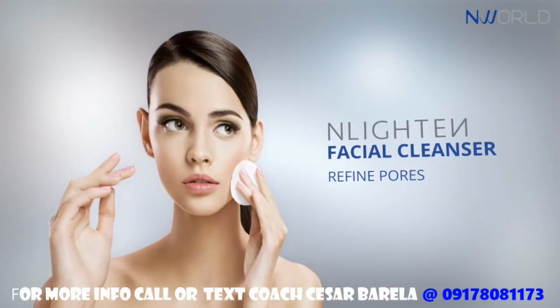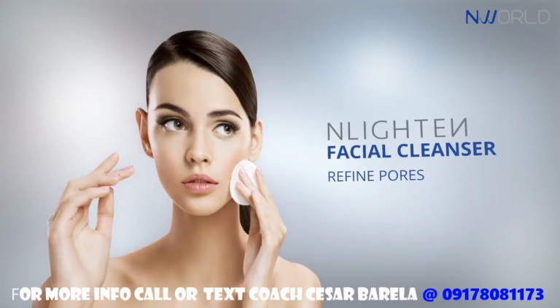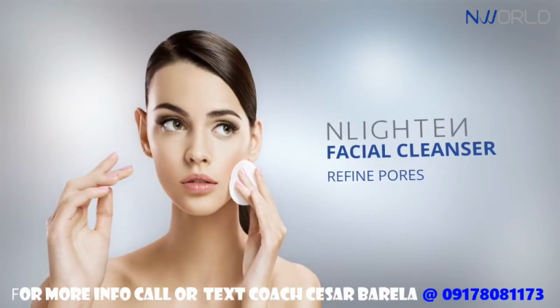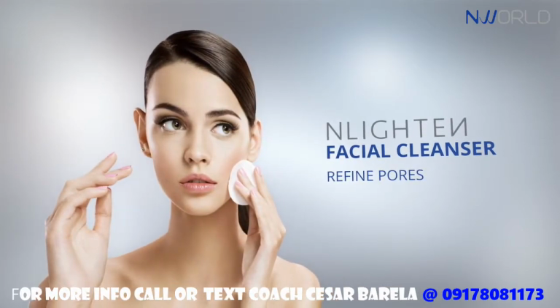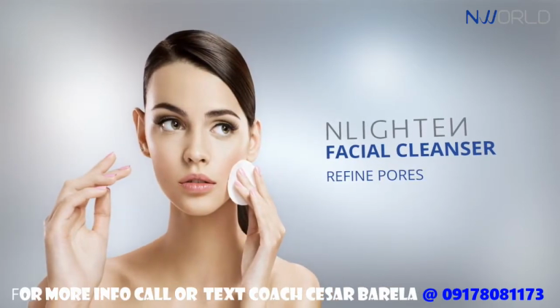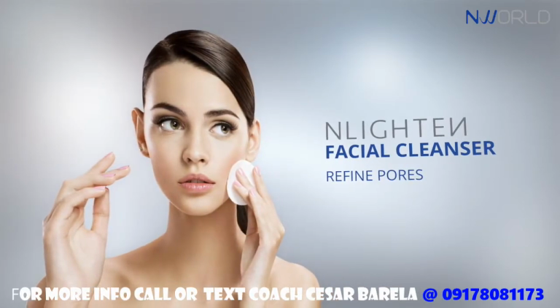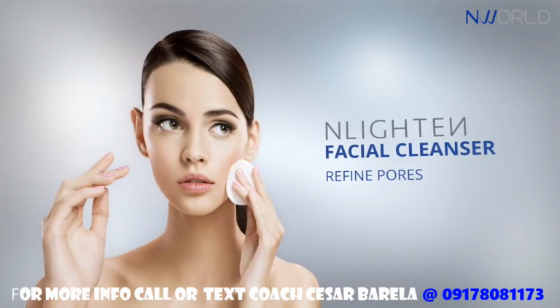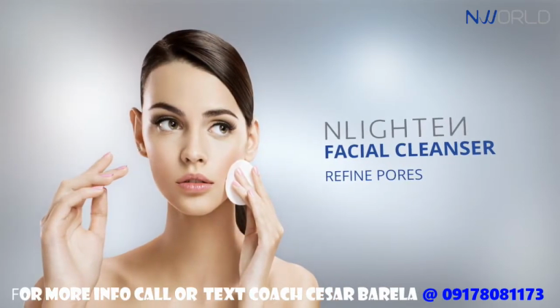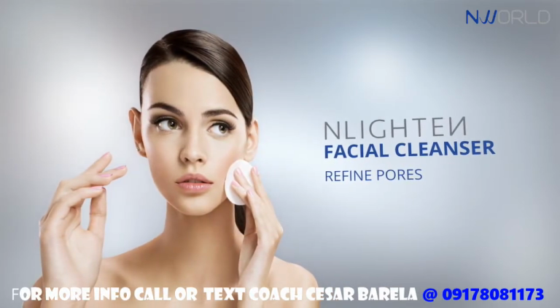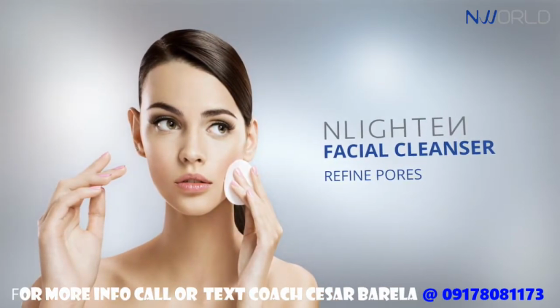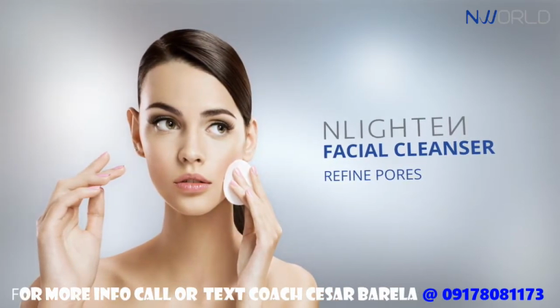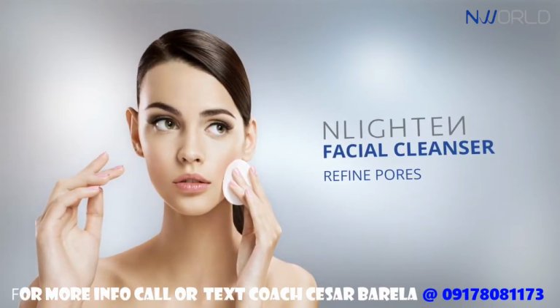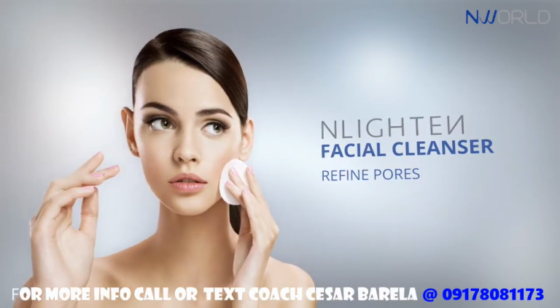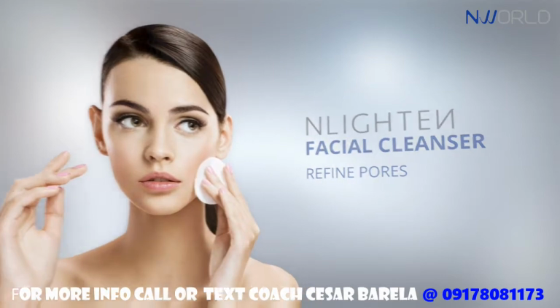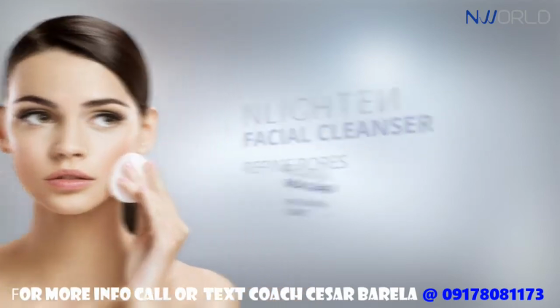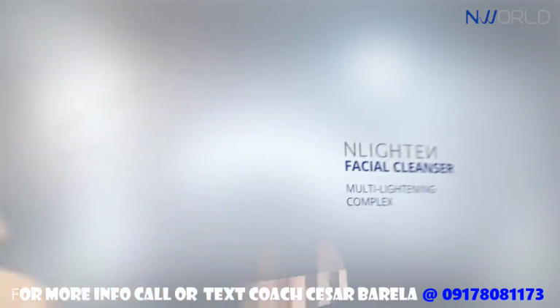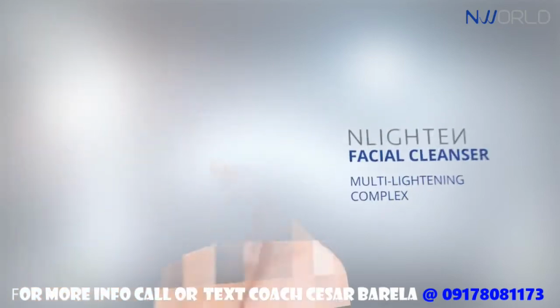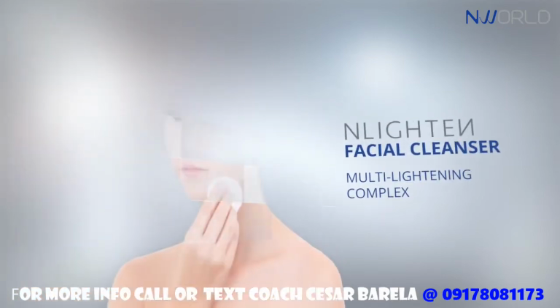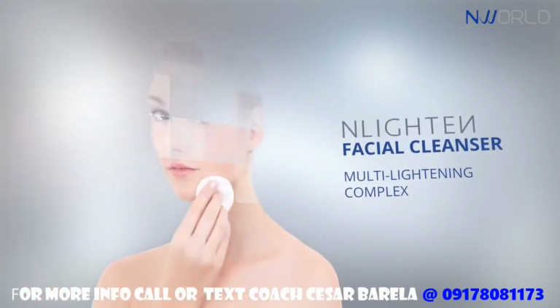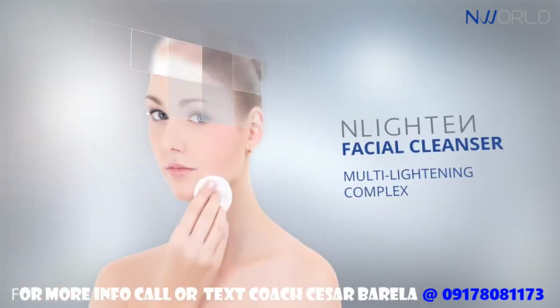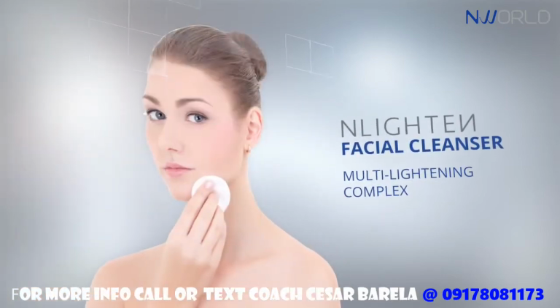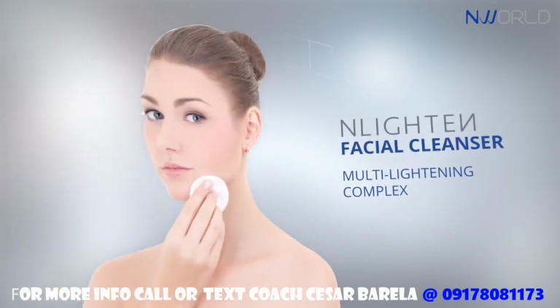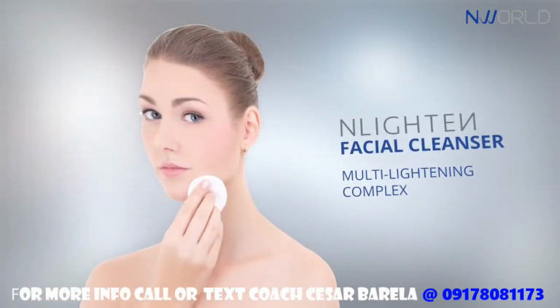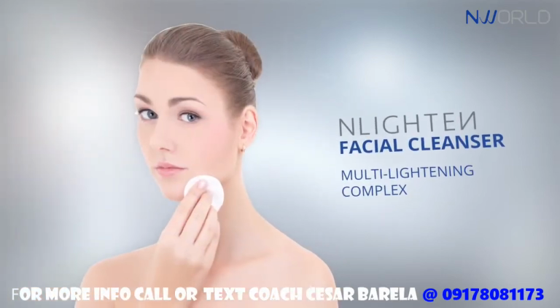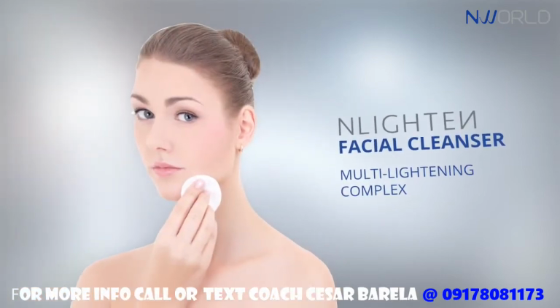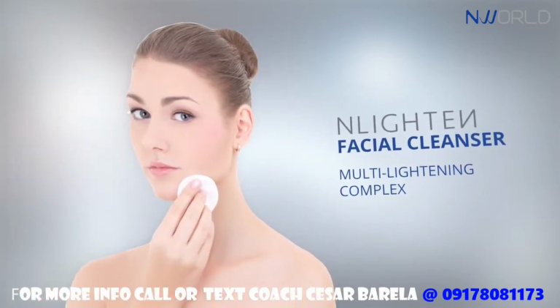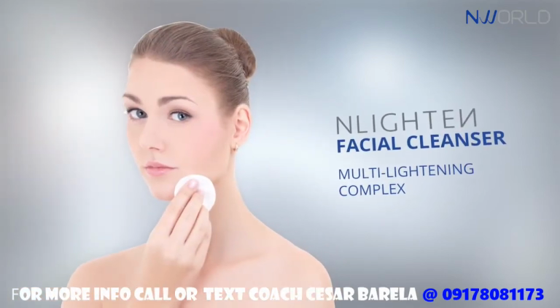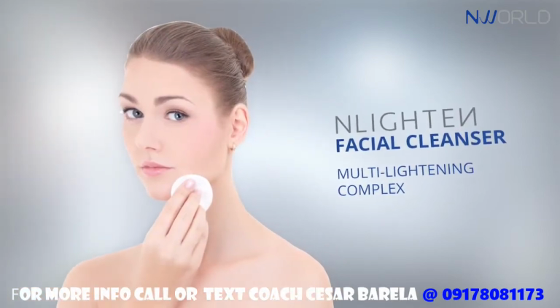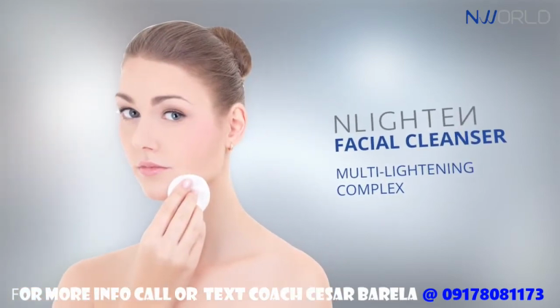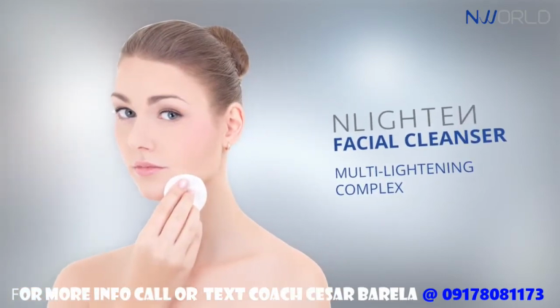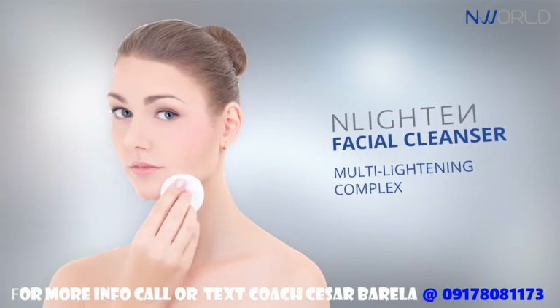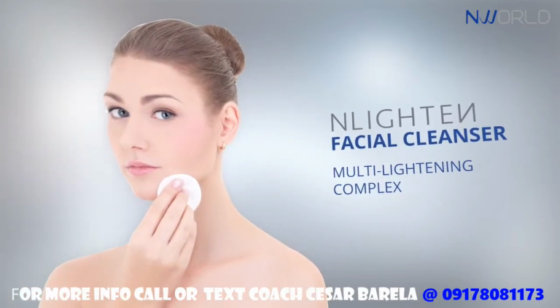Enlighten's Multi-Lightening Complex helps inhibit melanin formation, leaving your skin light and luminous as ever.